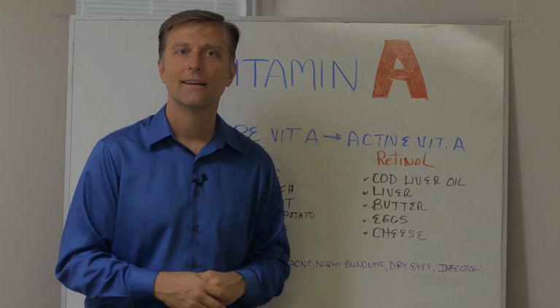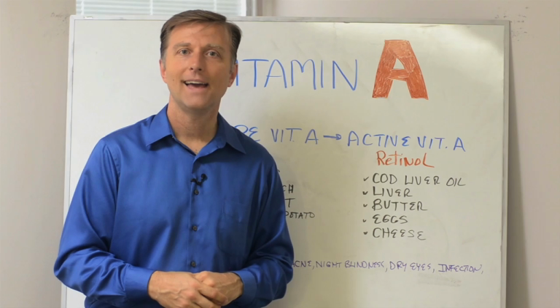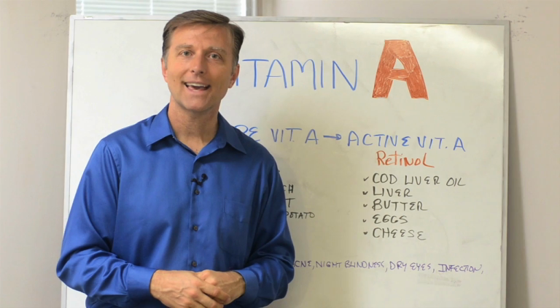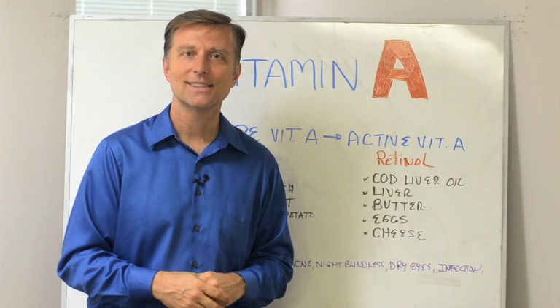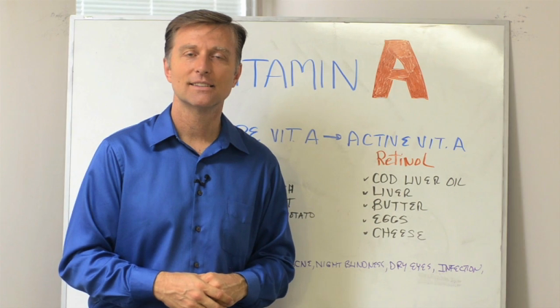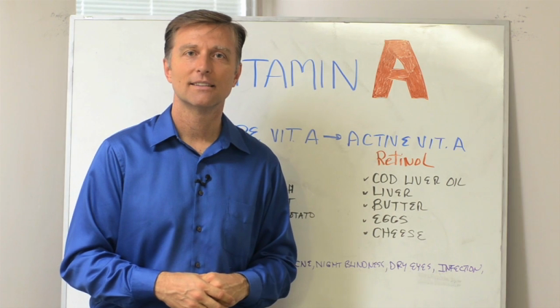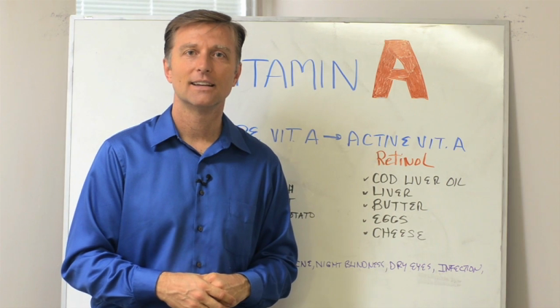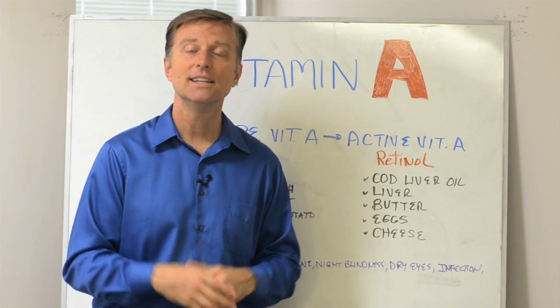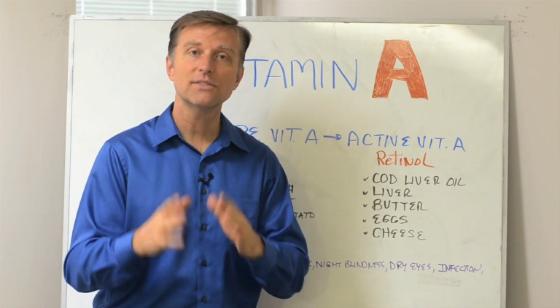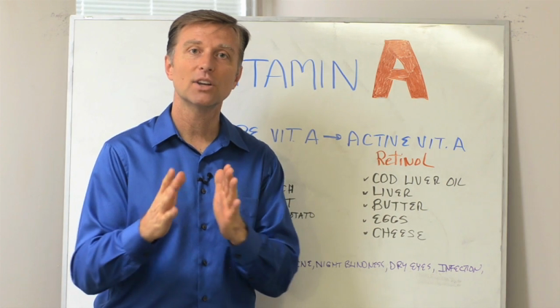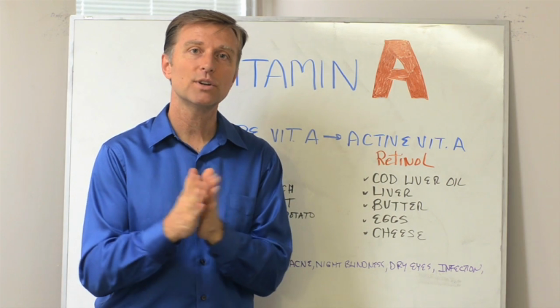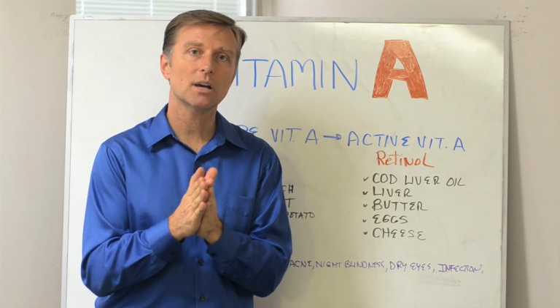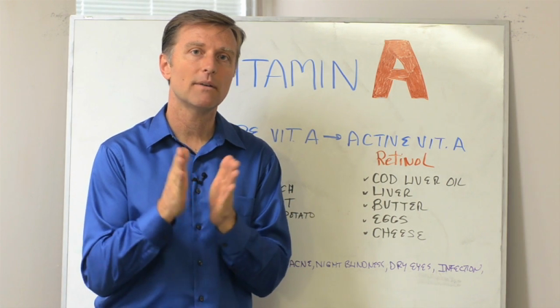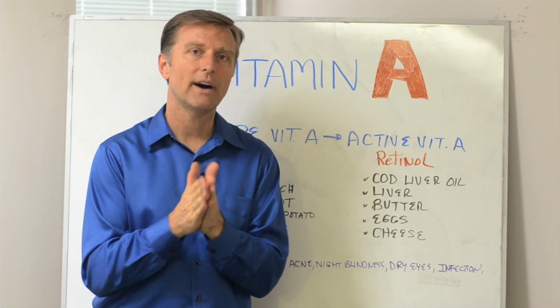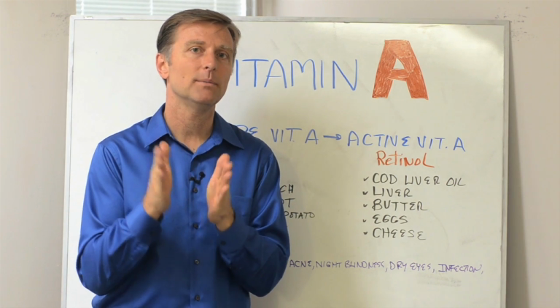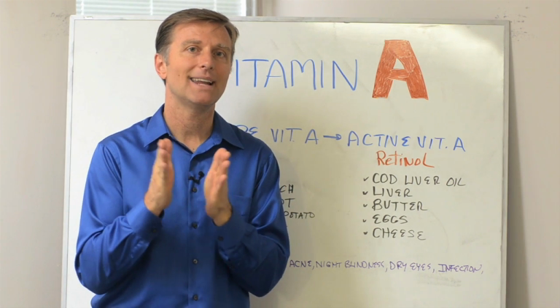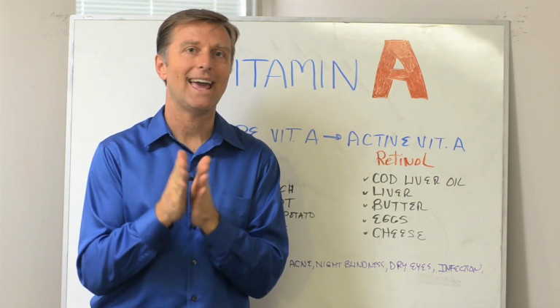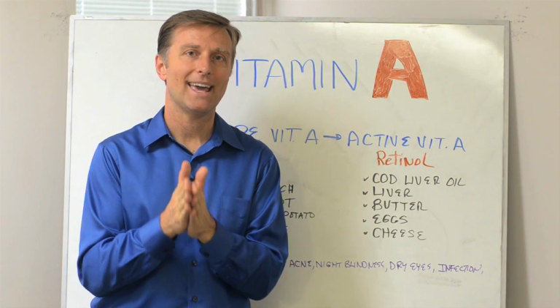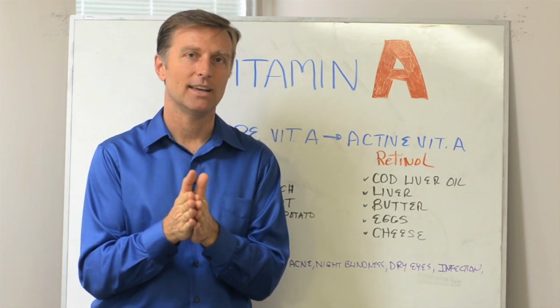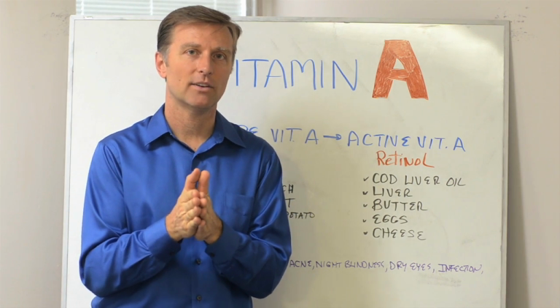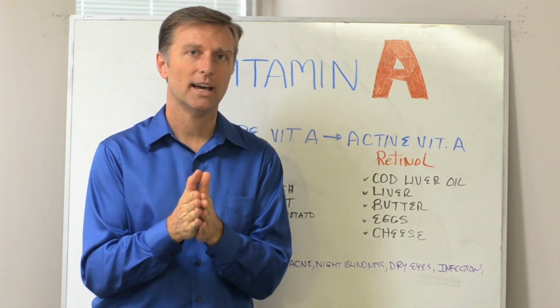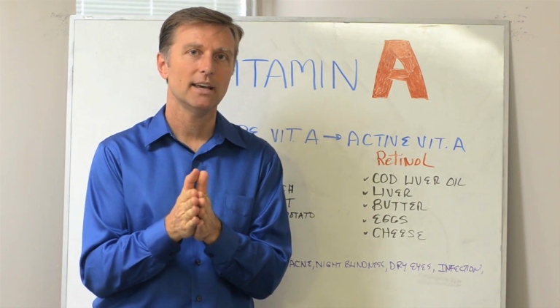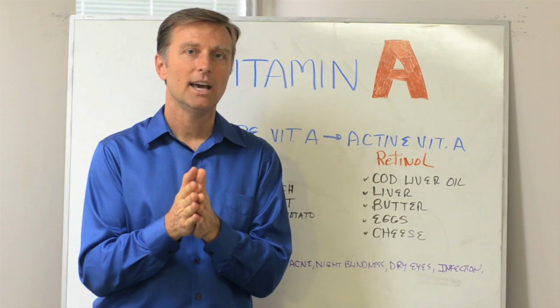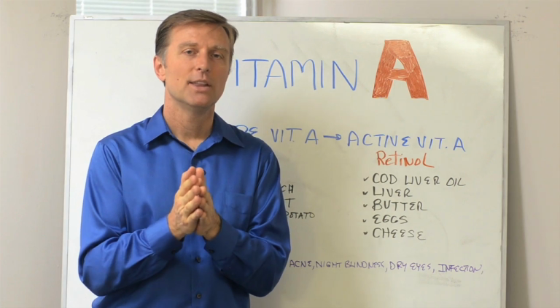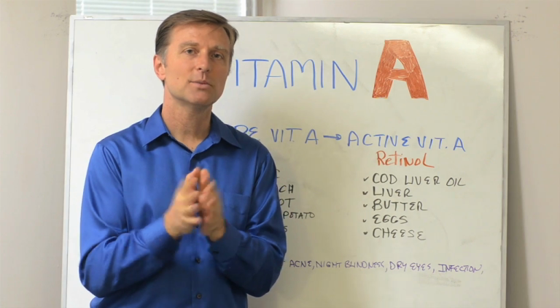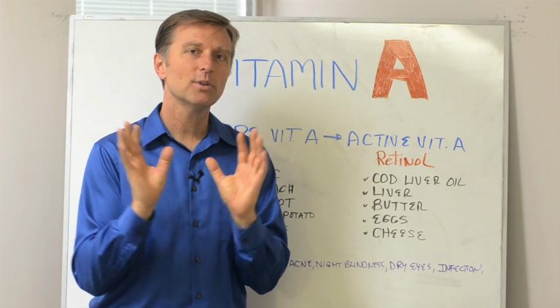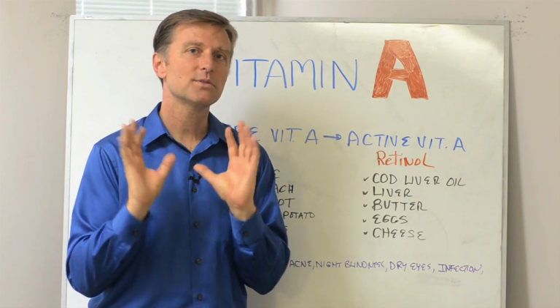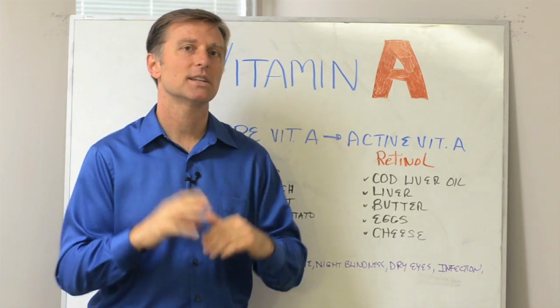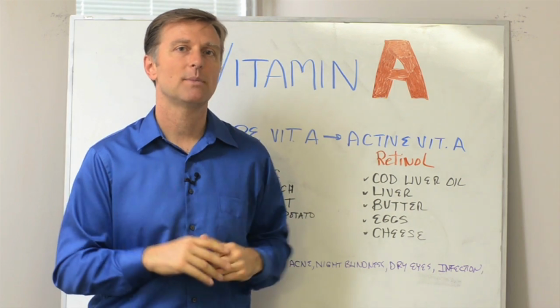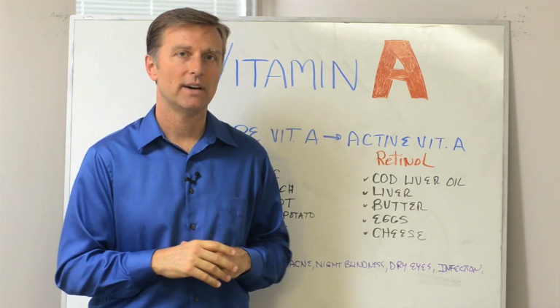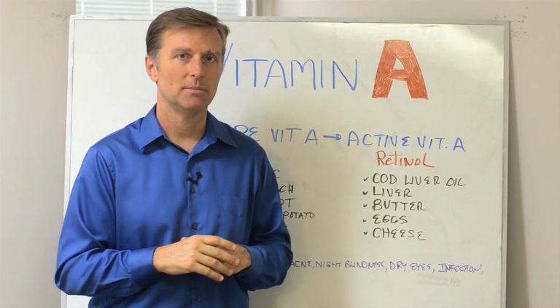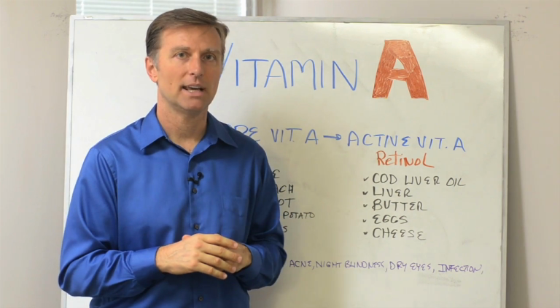Hey guys. In this video, I want to talk about vitamin A. There are some real interesting things about vitamin A.